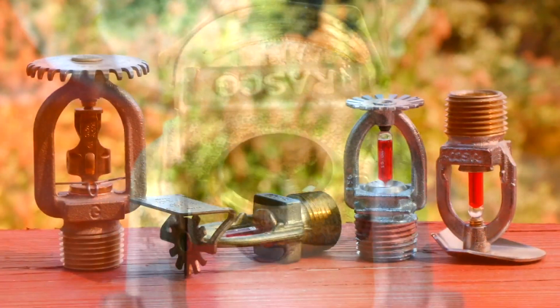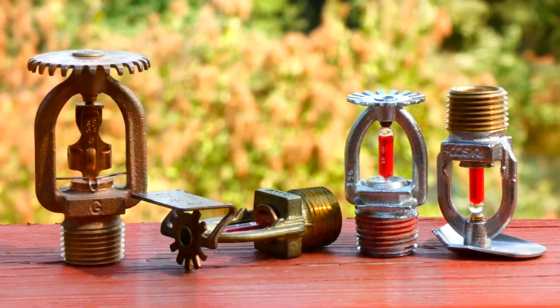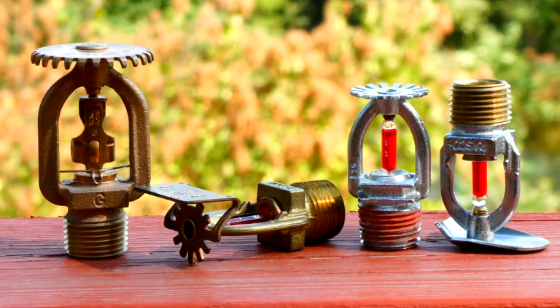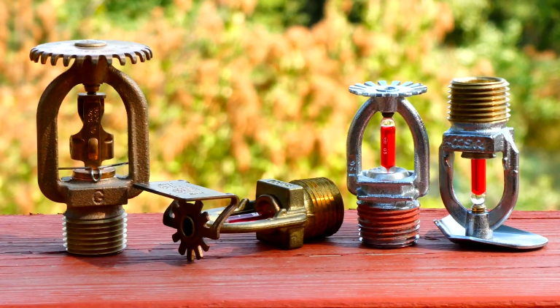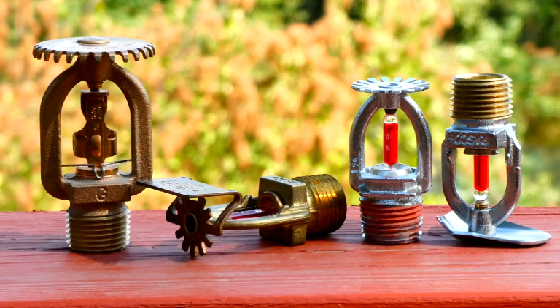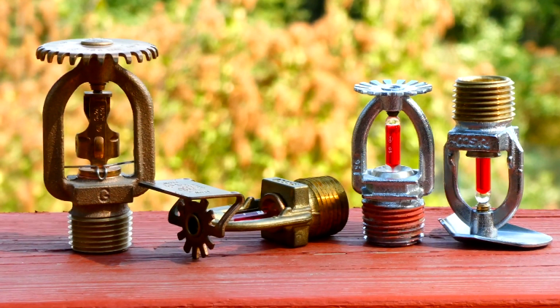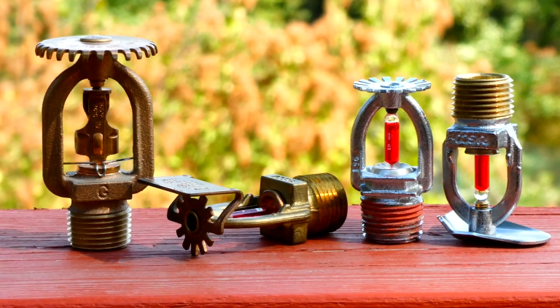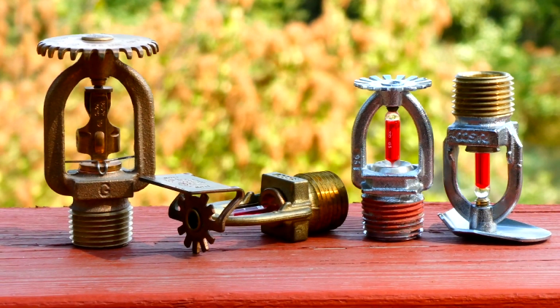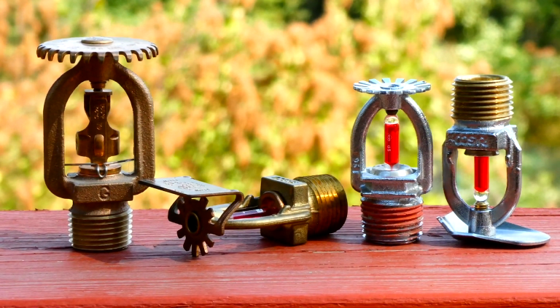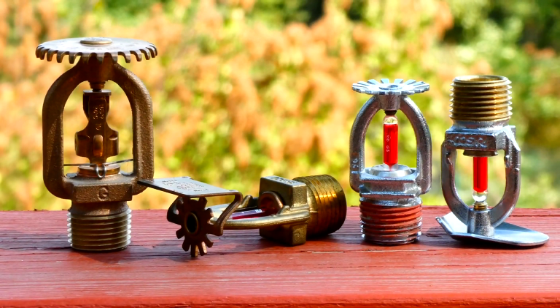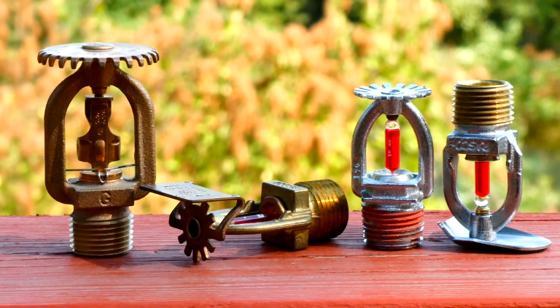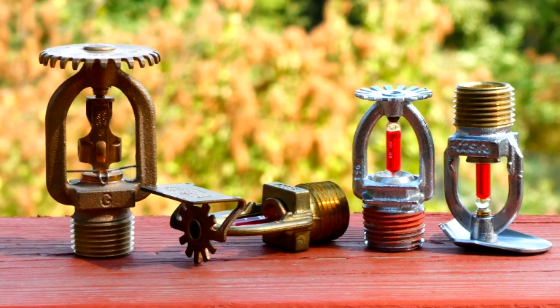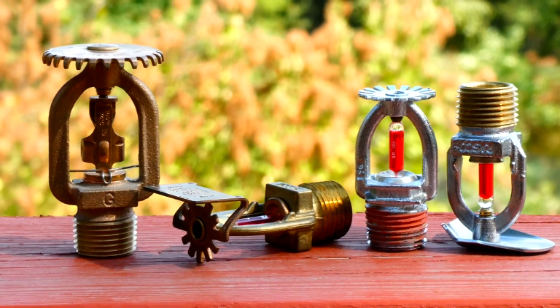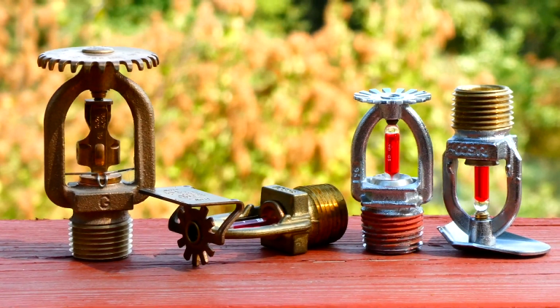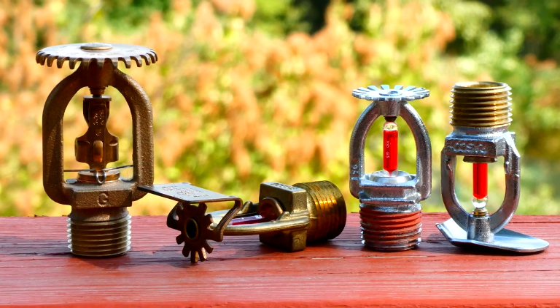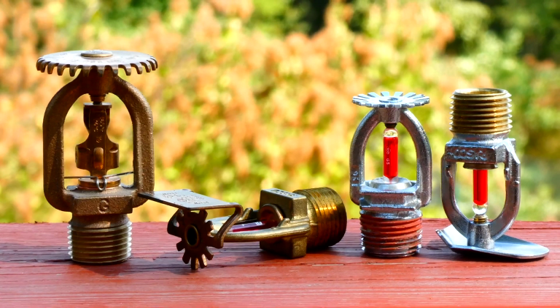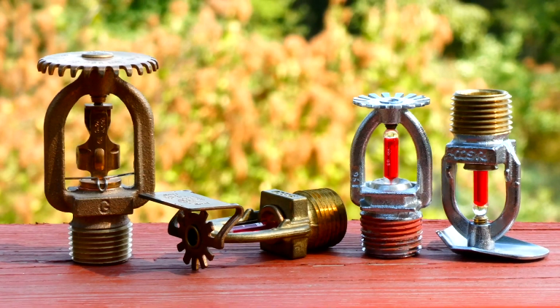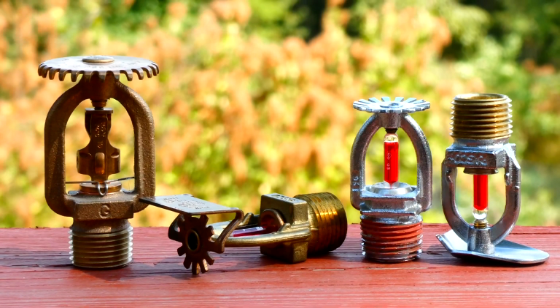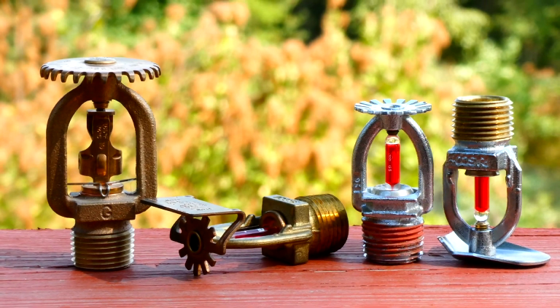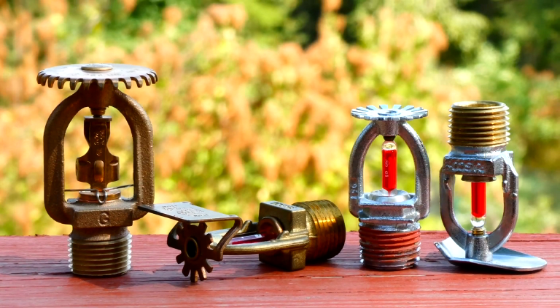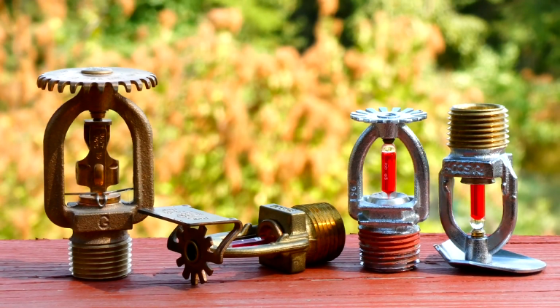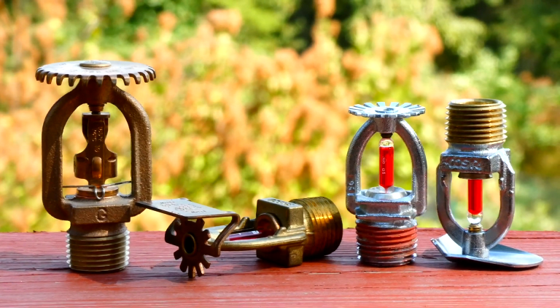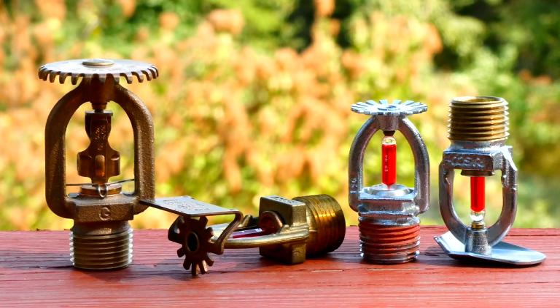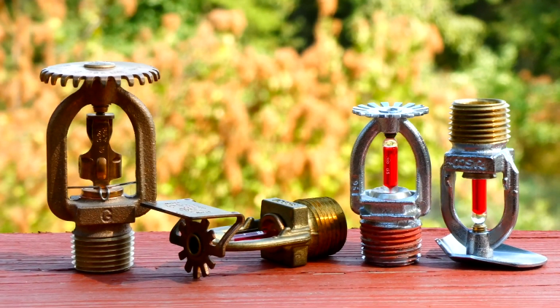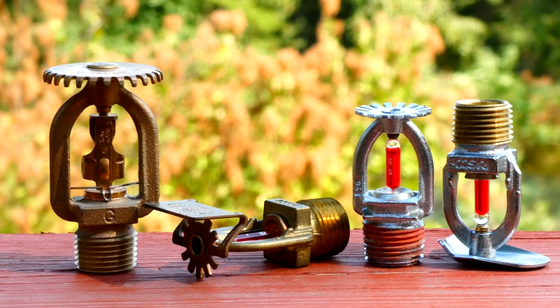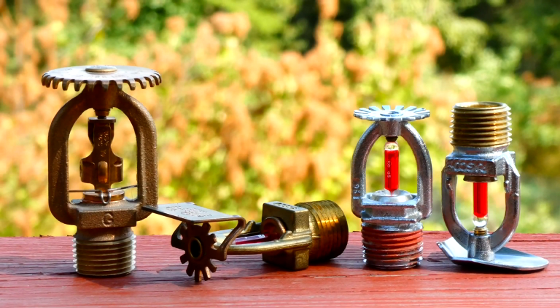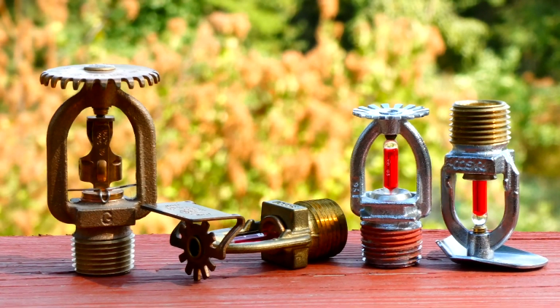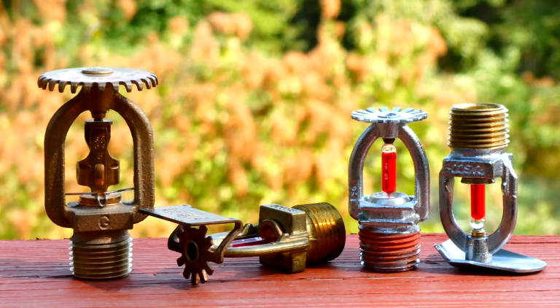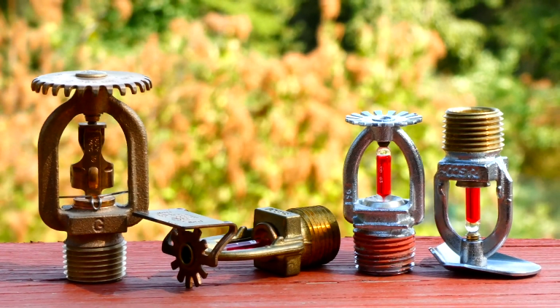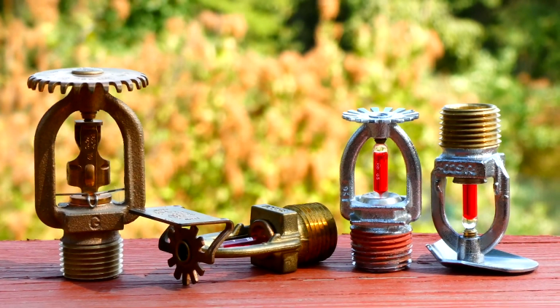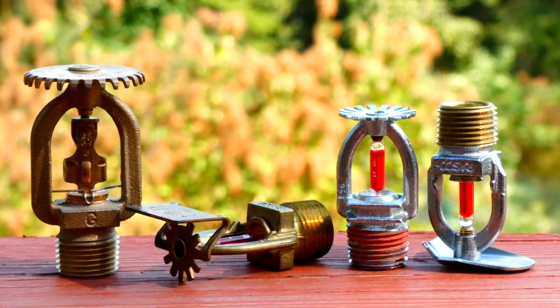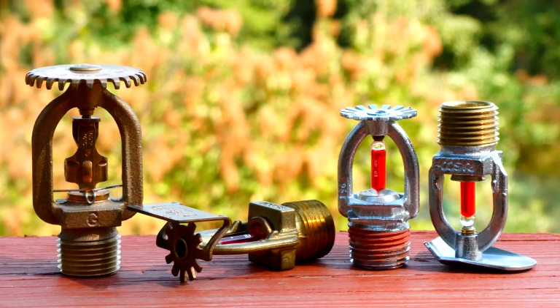Thank you for watching this video on fire sprinklers. Definitely go check out some of the other videos I have — rate, comment, and subscribe. Have a great day everyone!